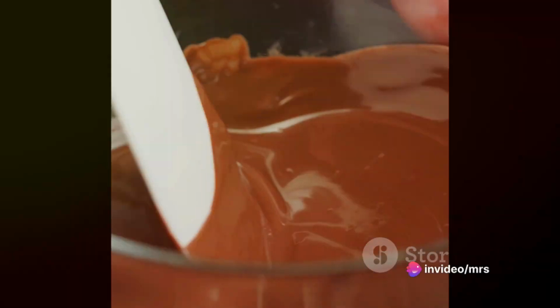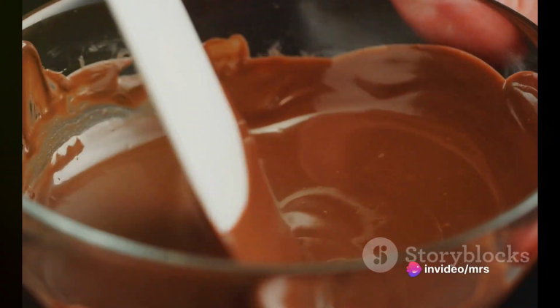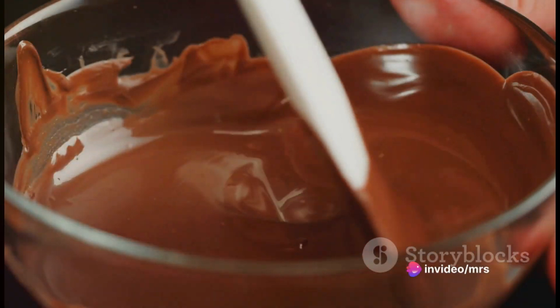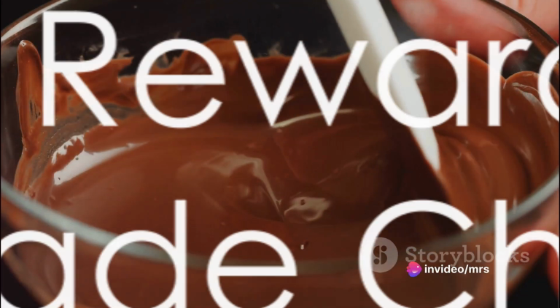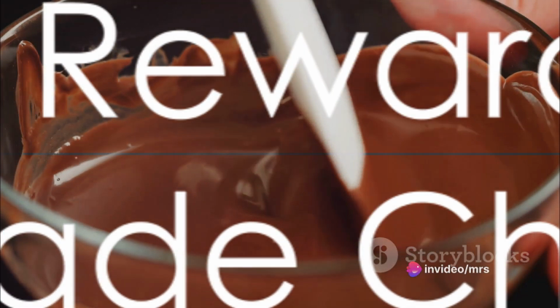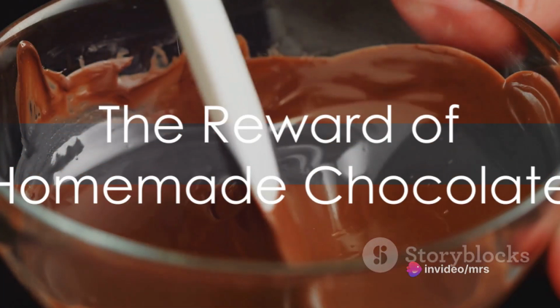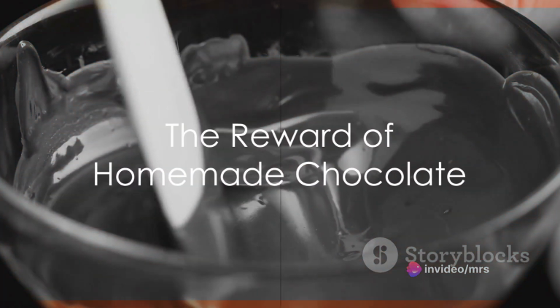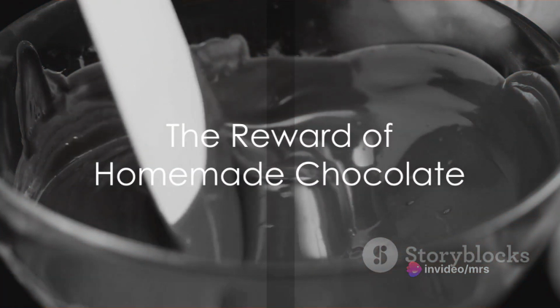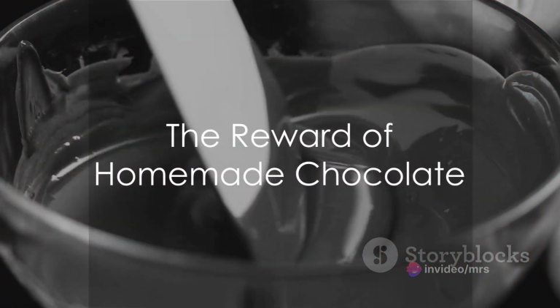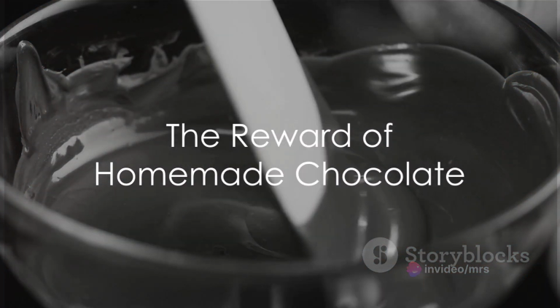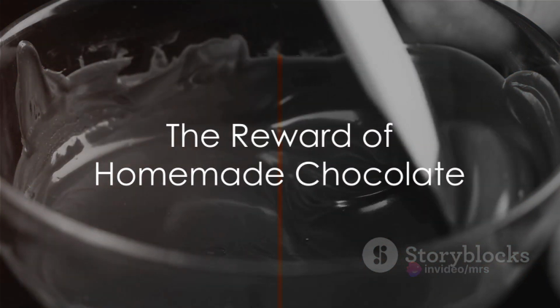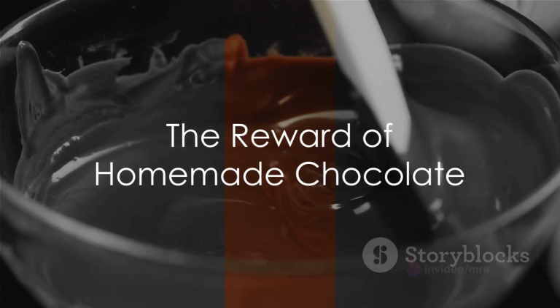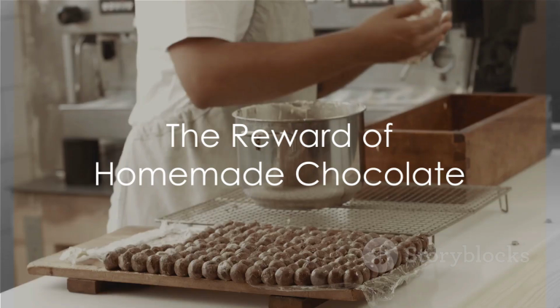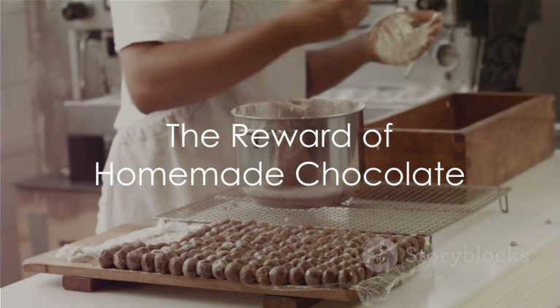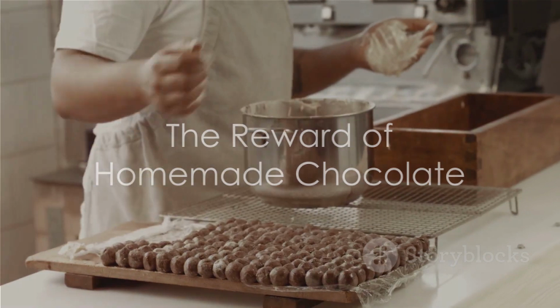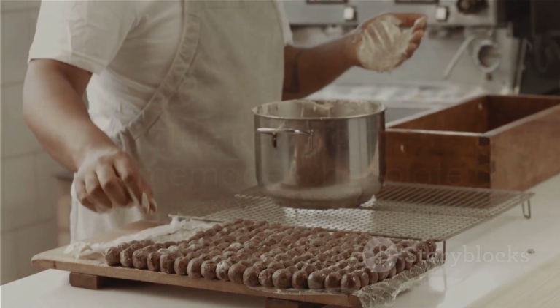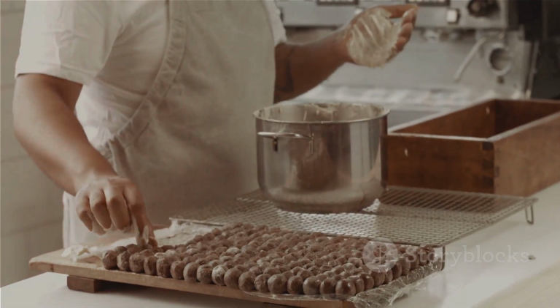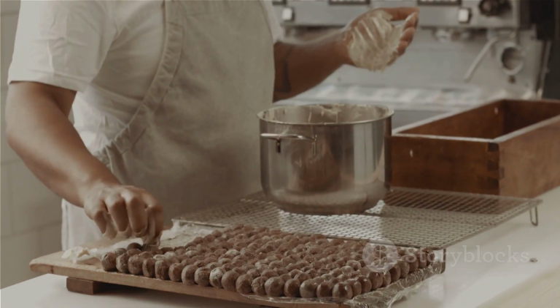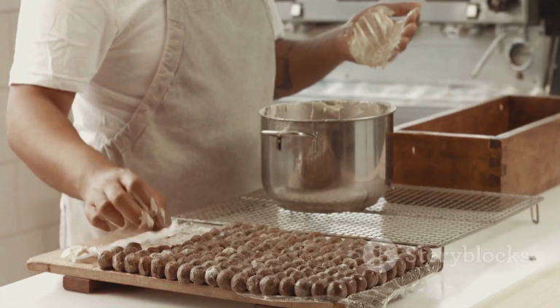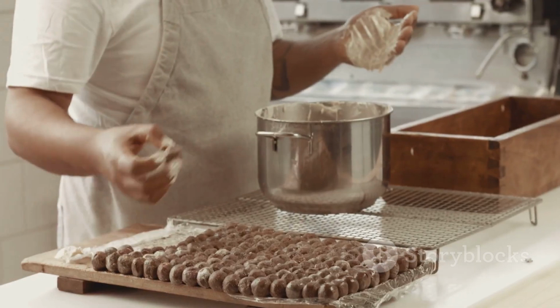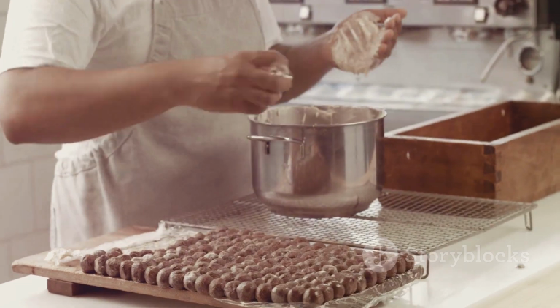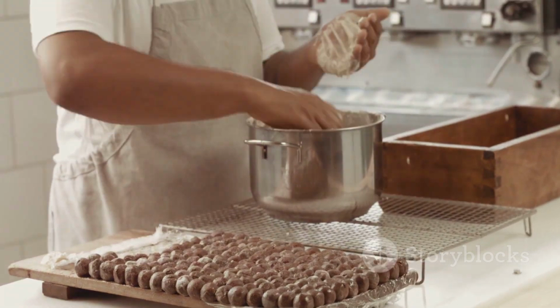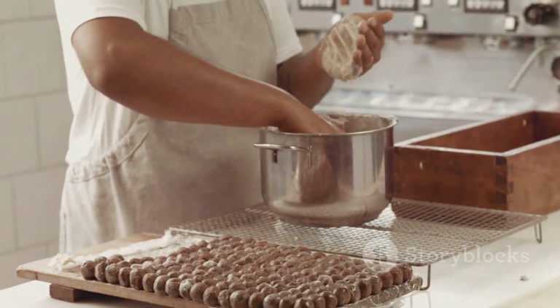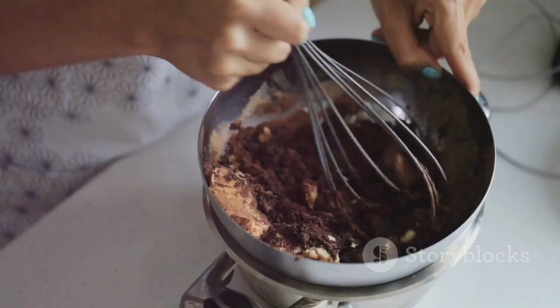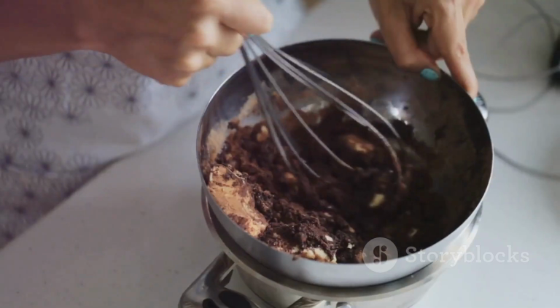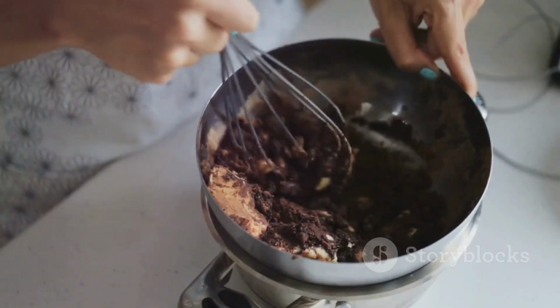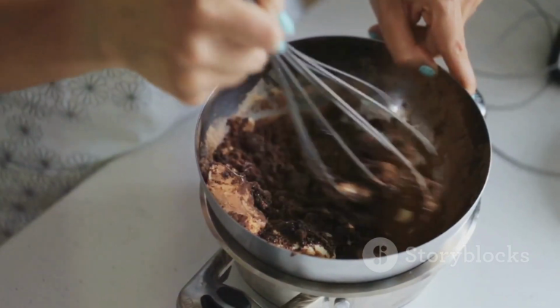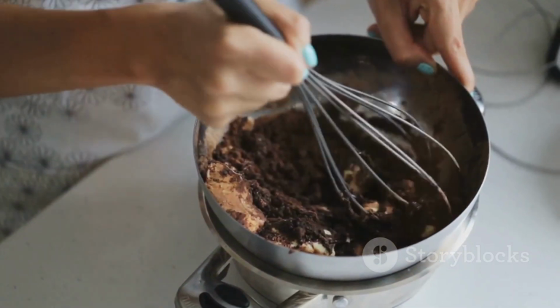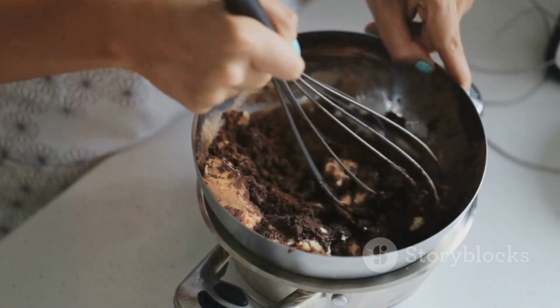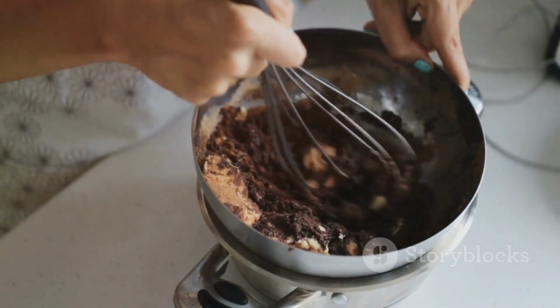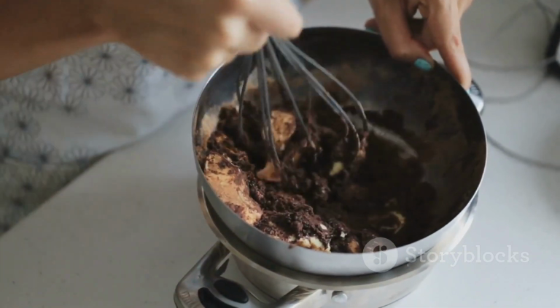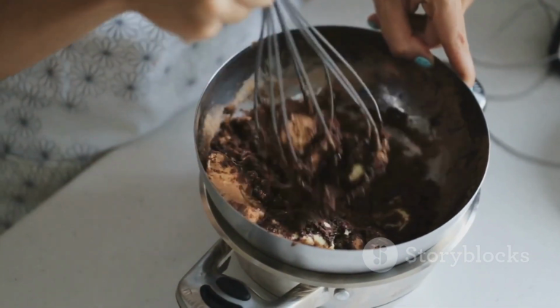And voila, you've just made your own chocolate! It's a labor of love, a test of patience, and a reward of the sweetest kind.